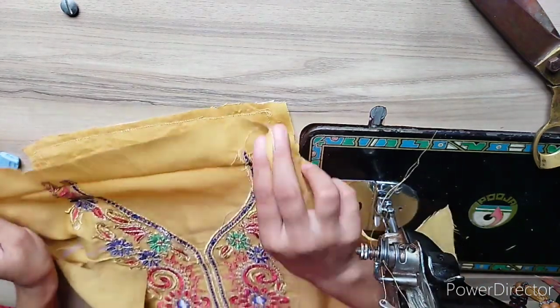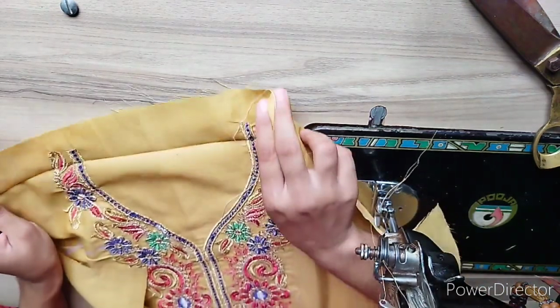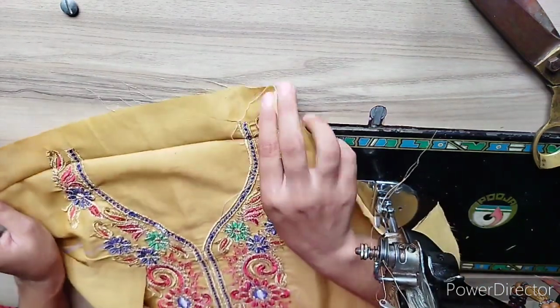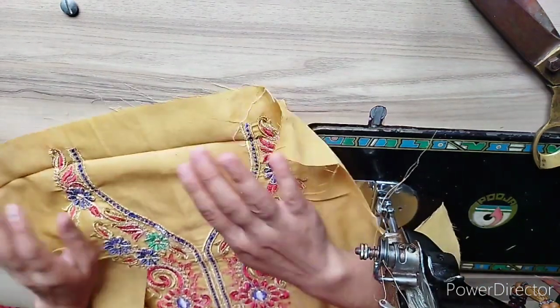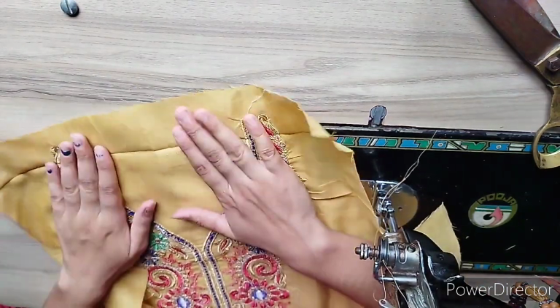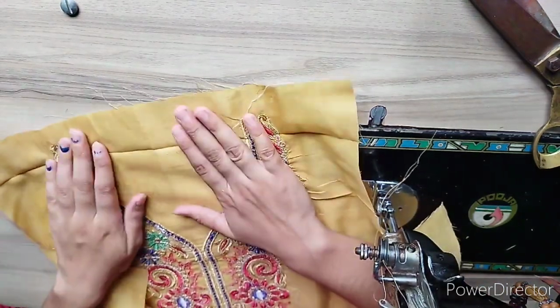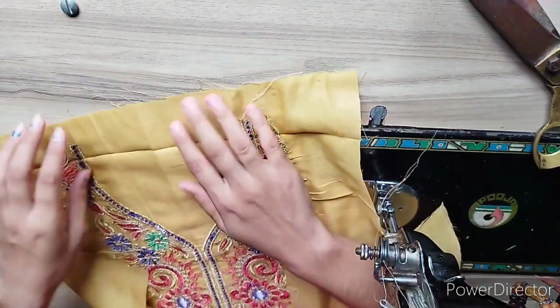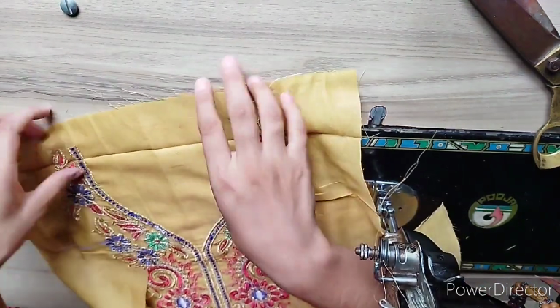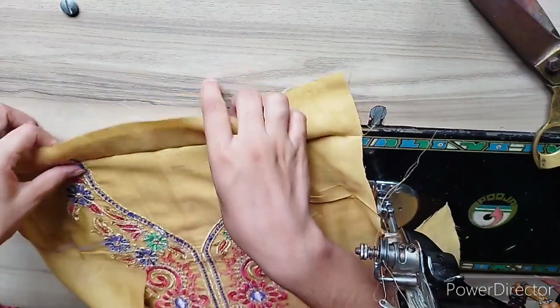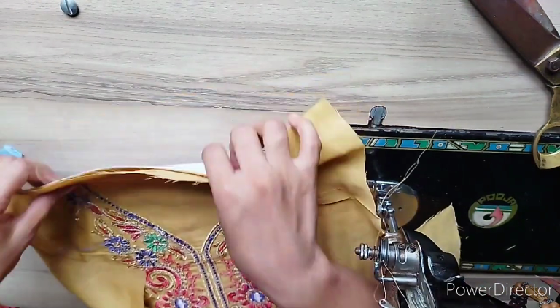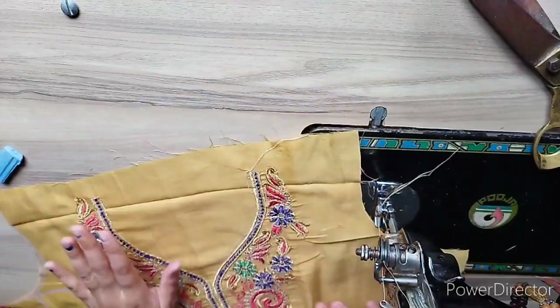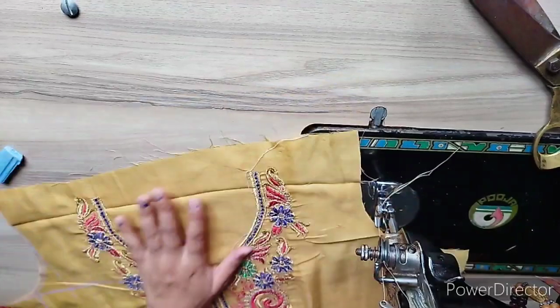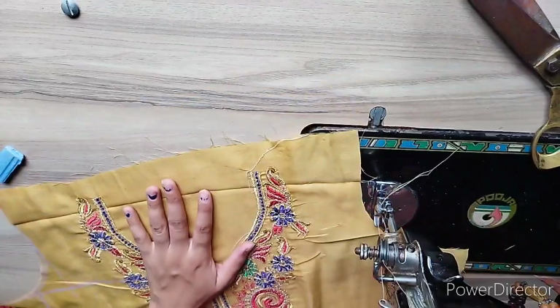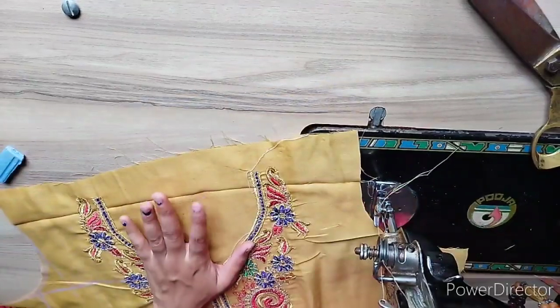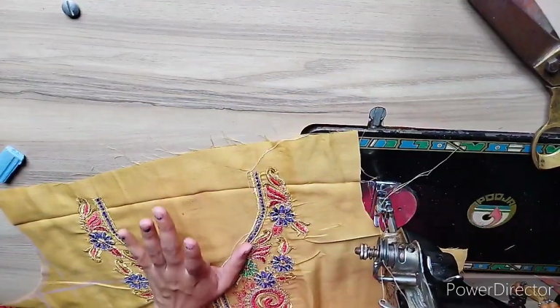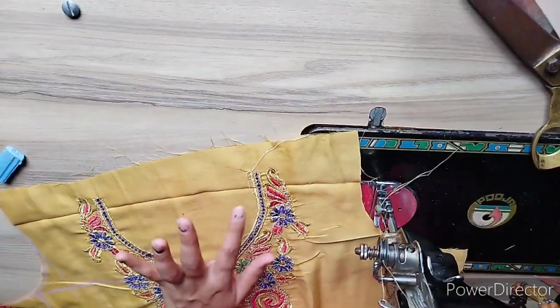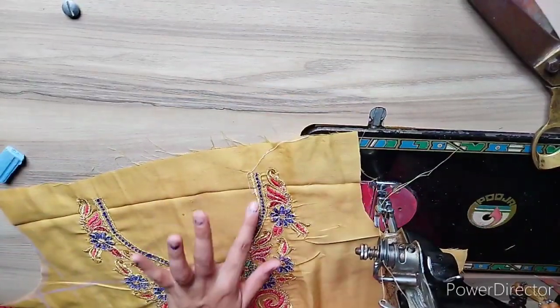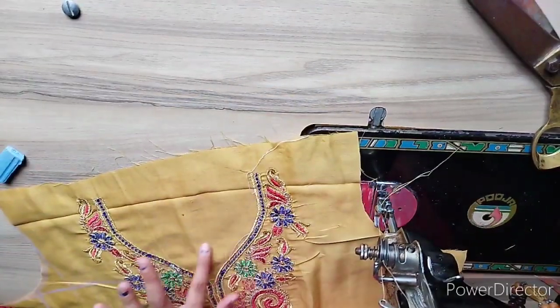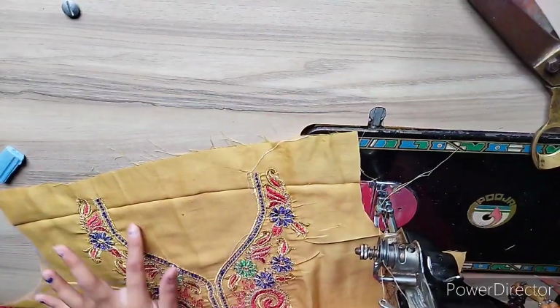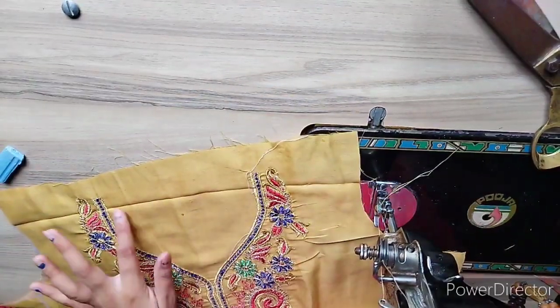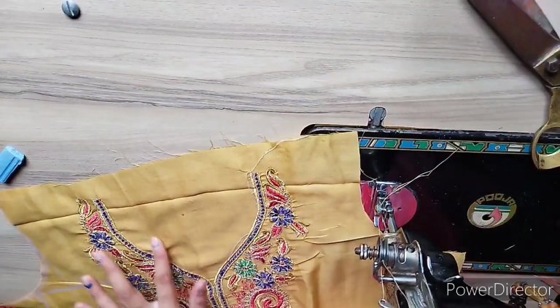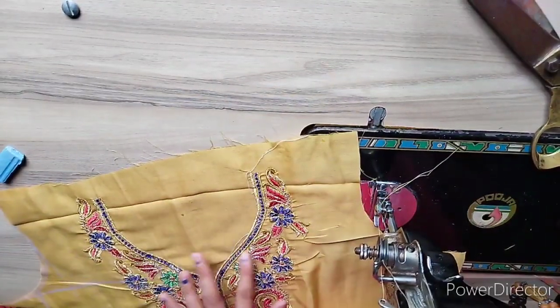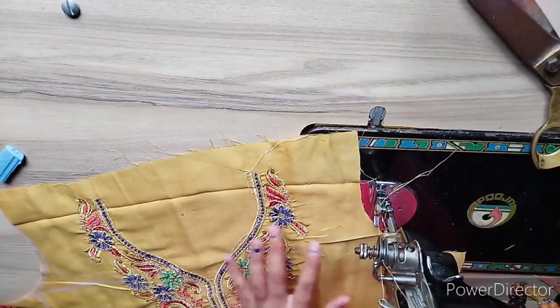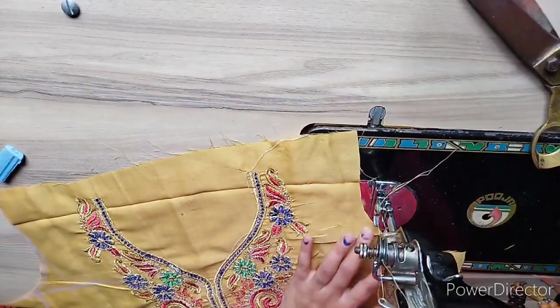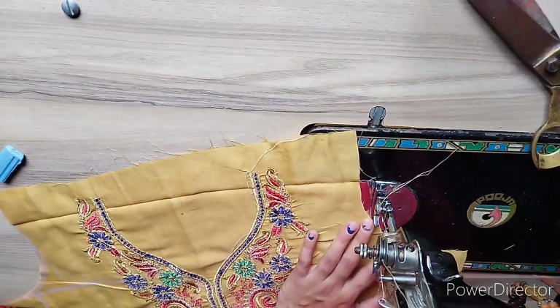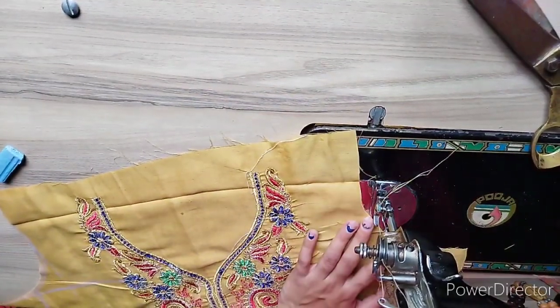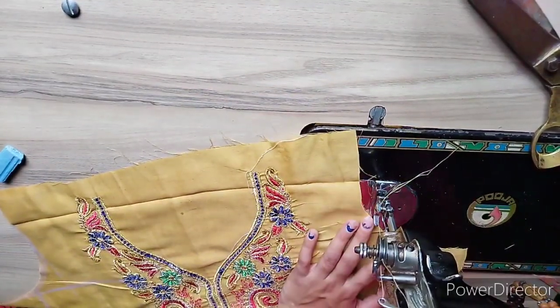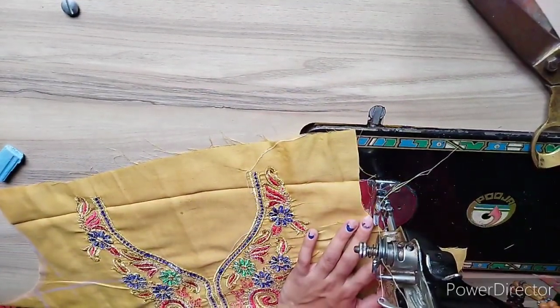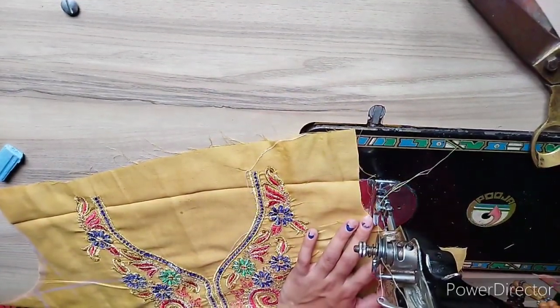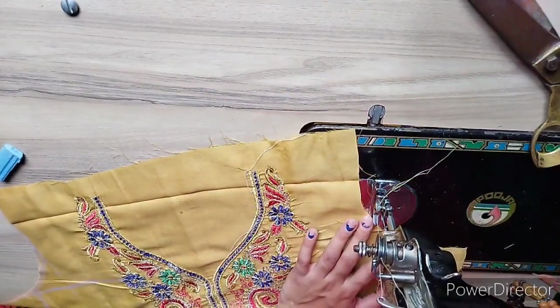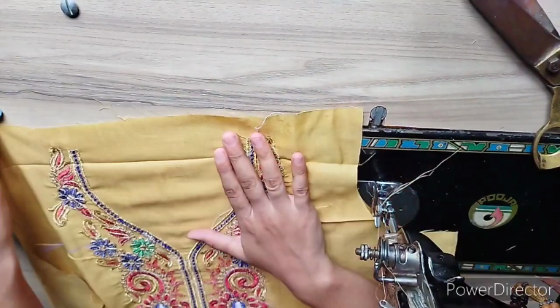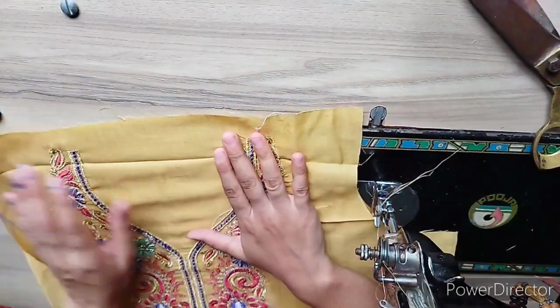I will cut the neck. Now I will pin all the neck pieces together.